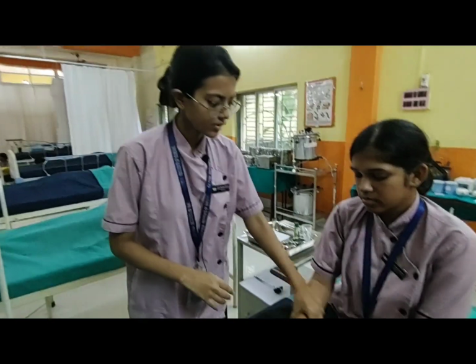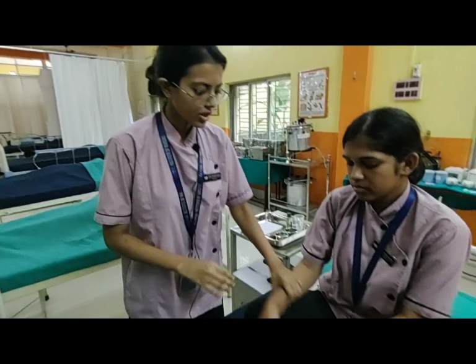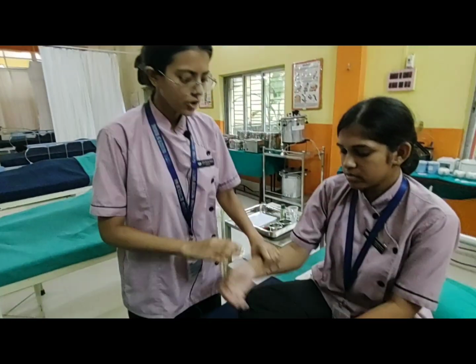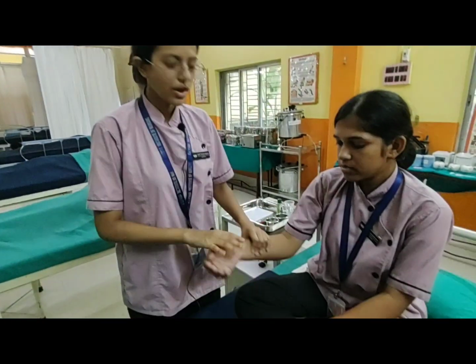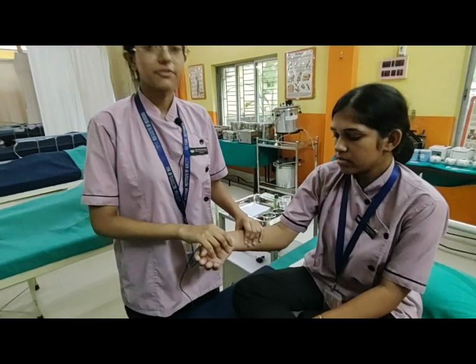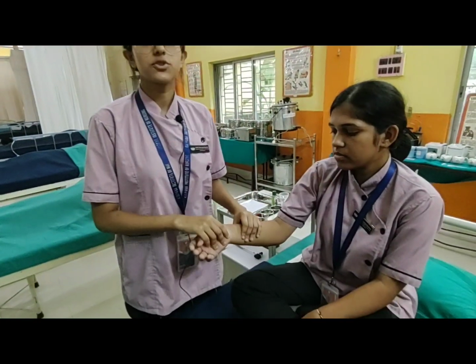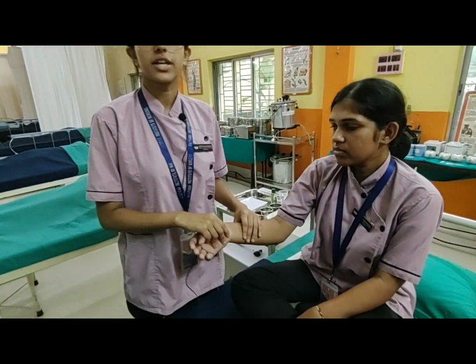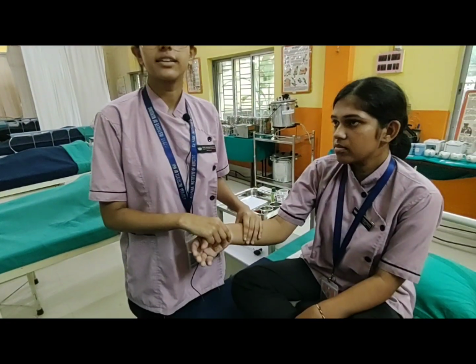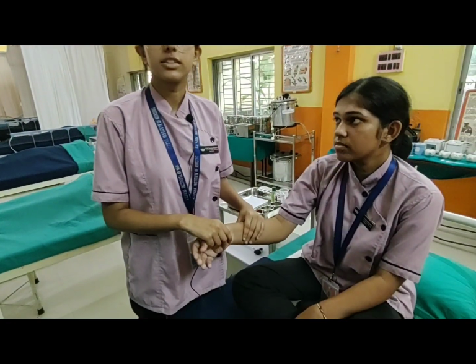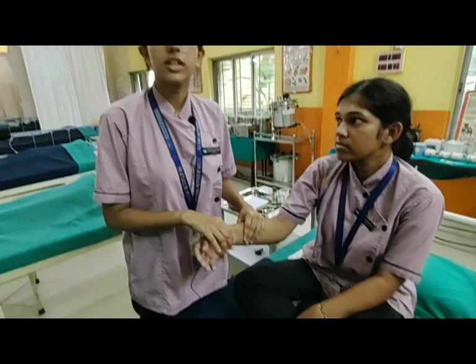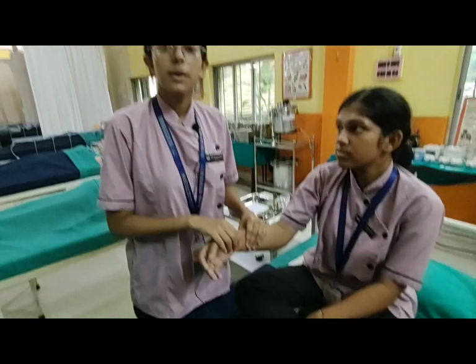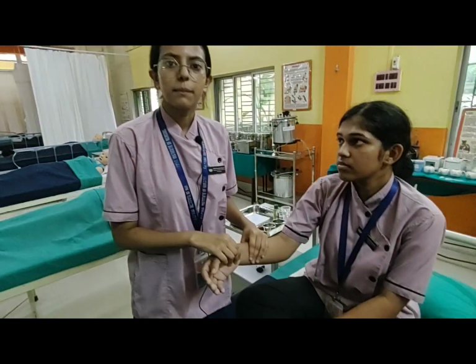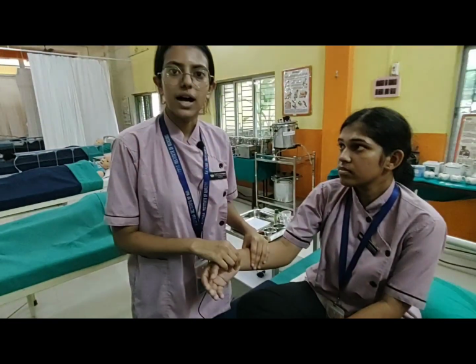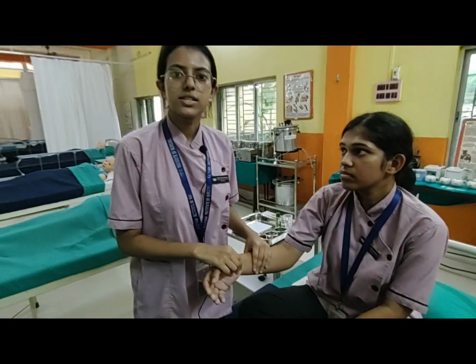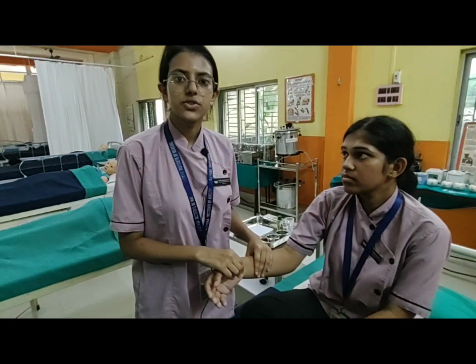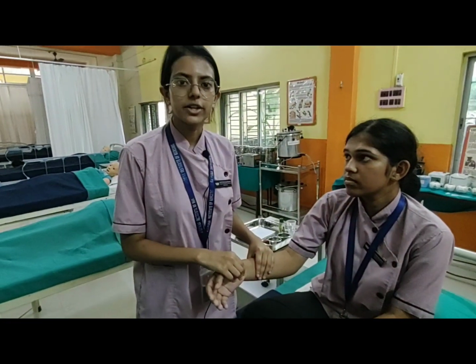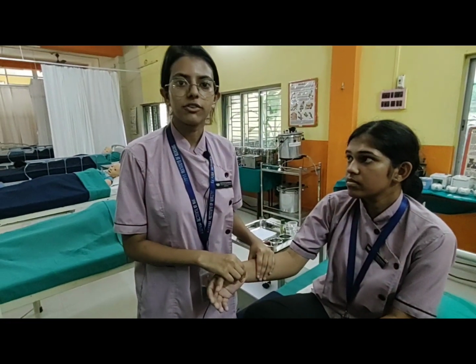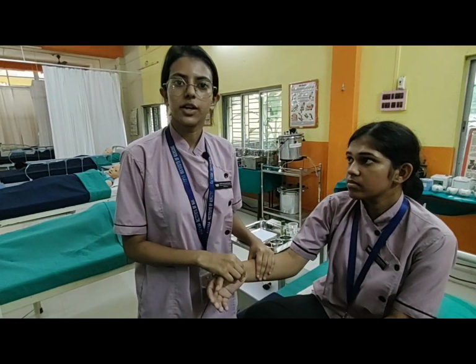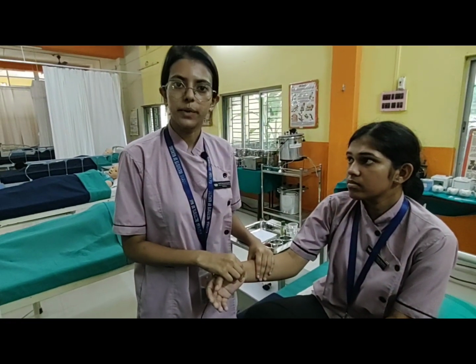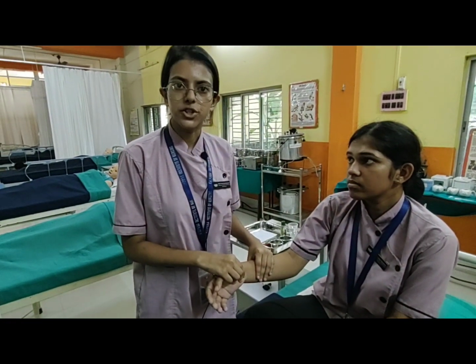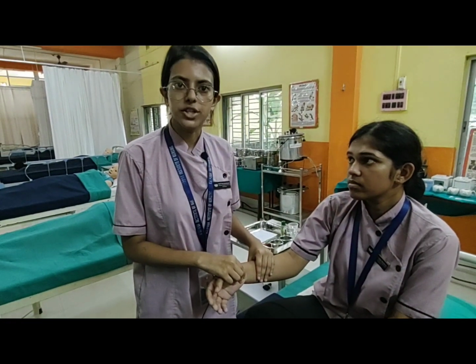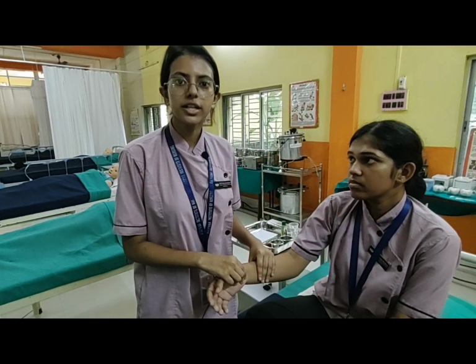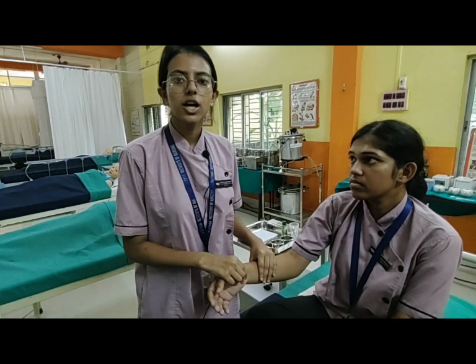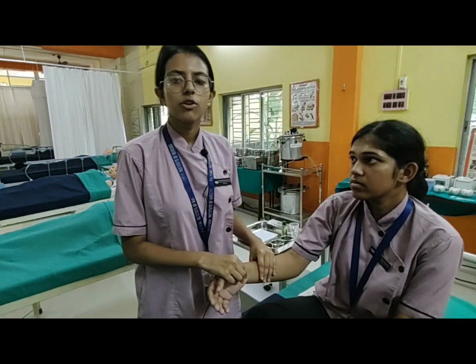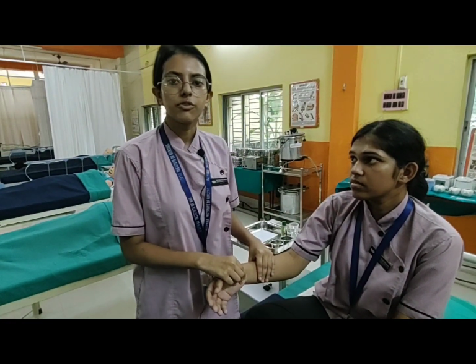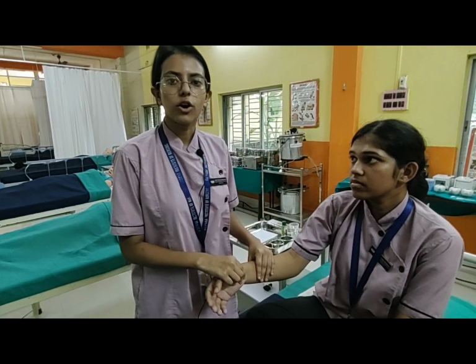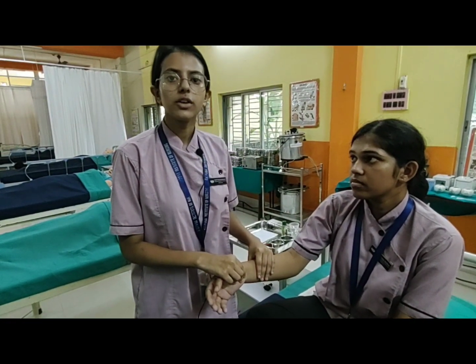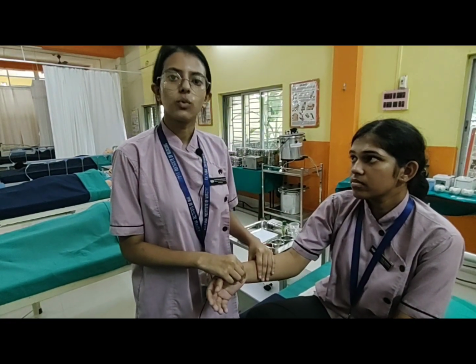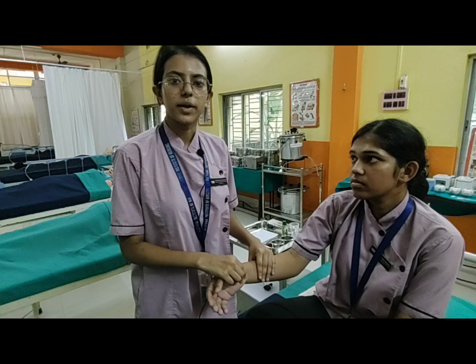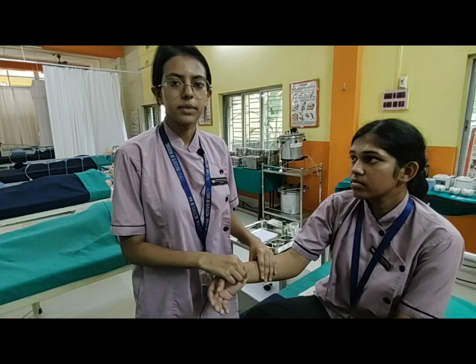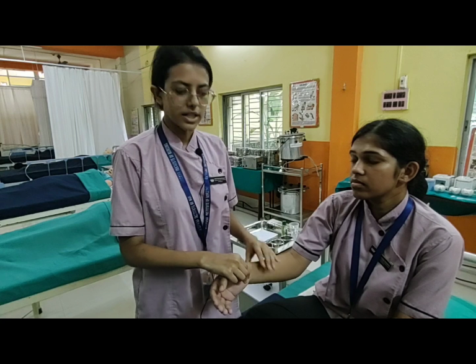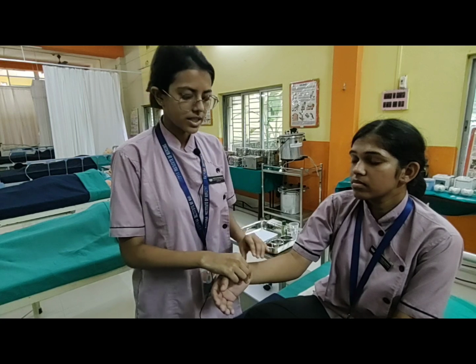We have to check the pulse rate of the patient for one minute.